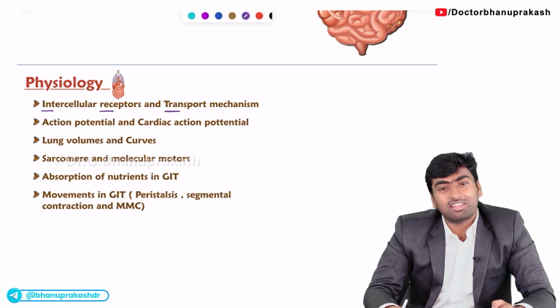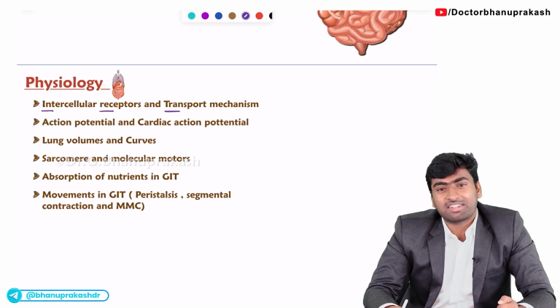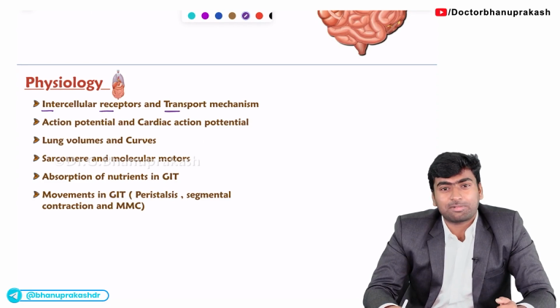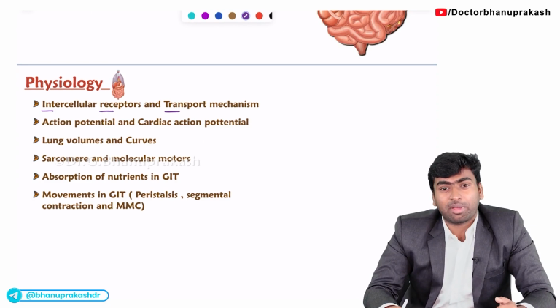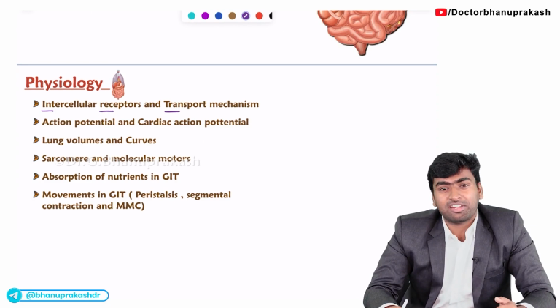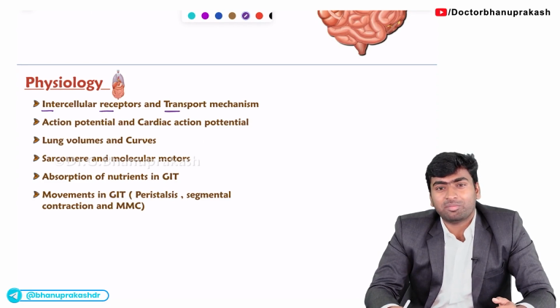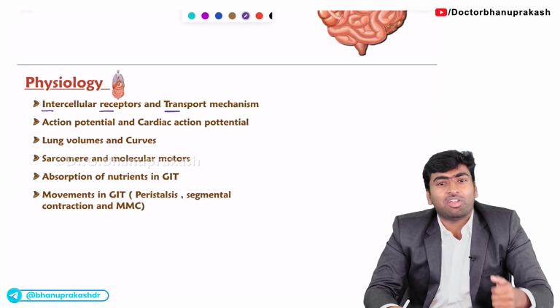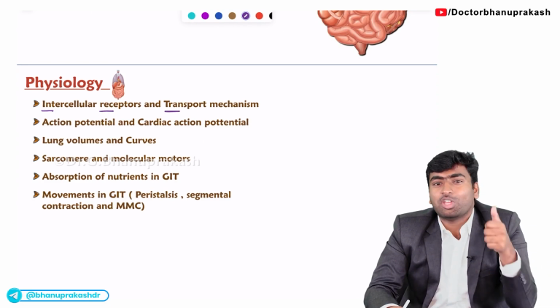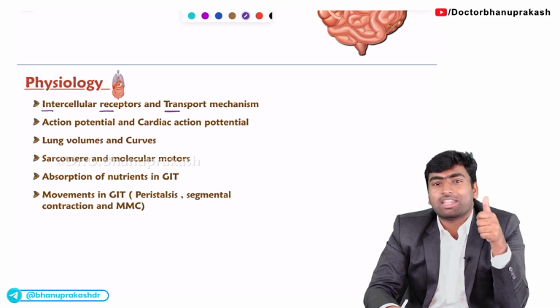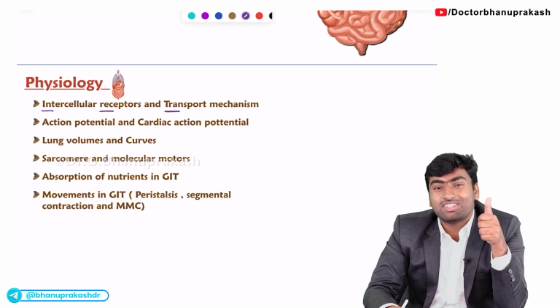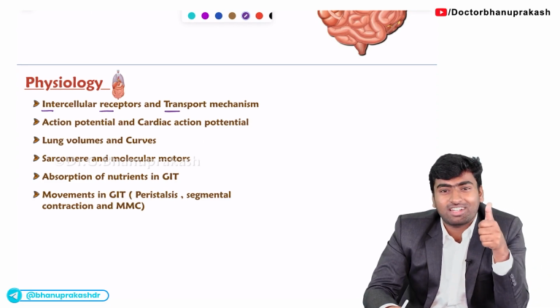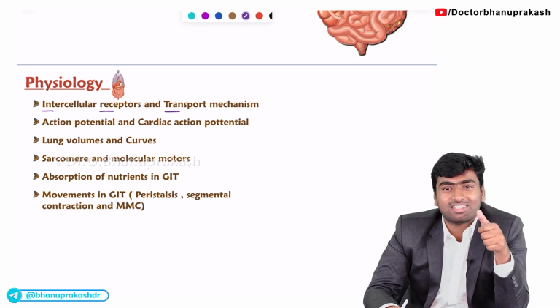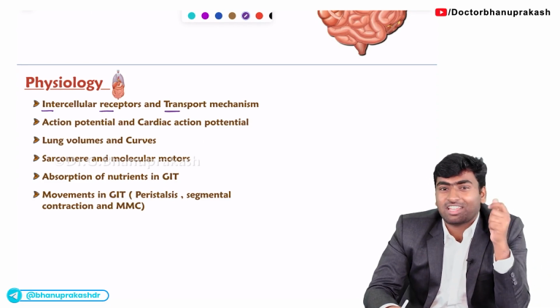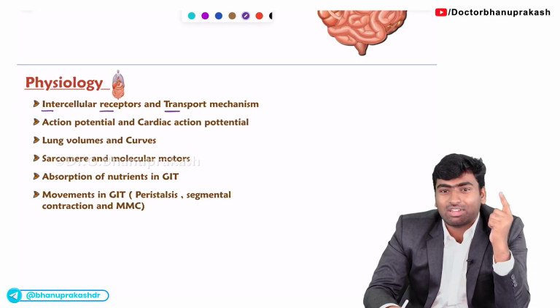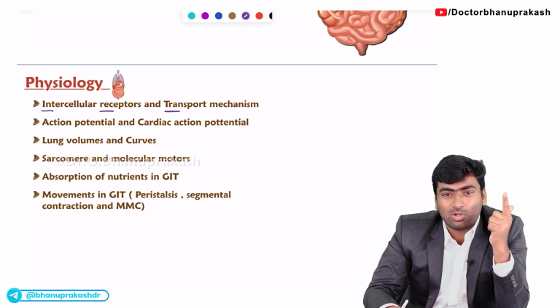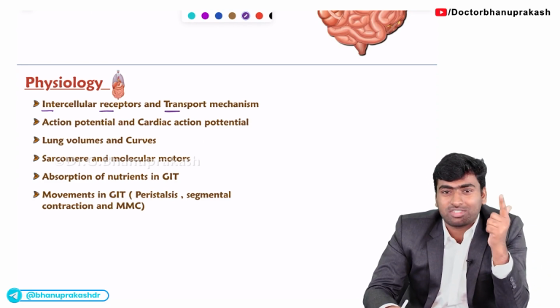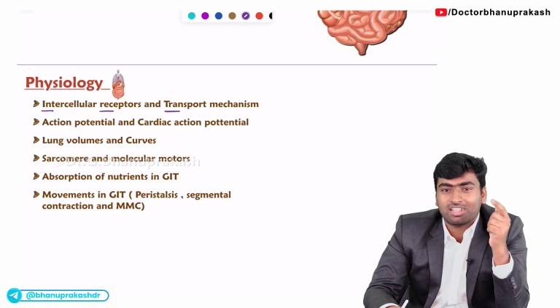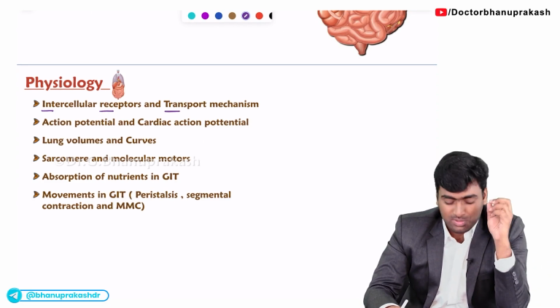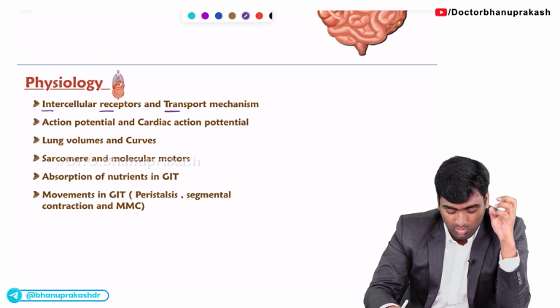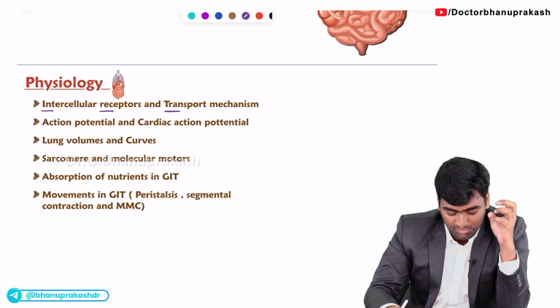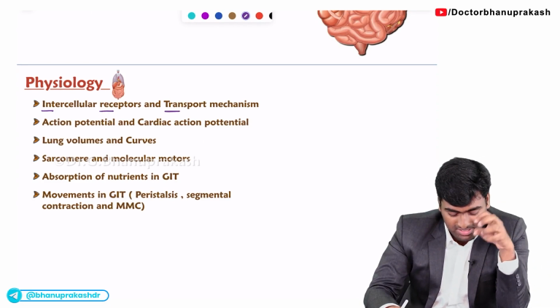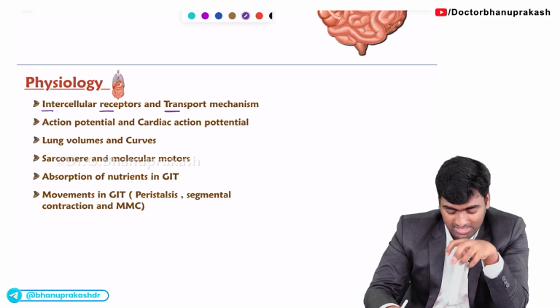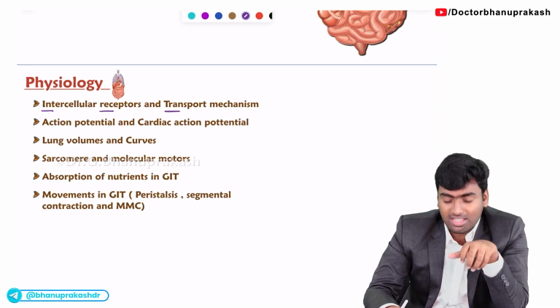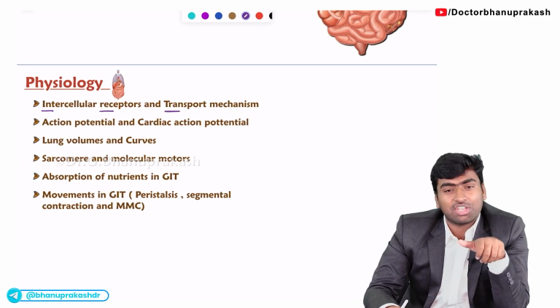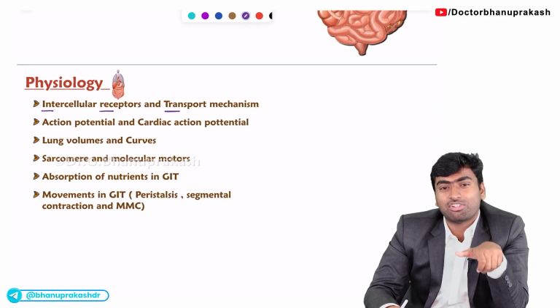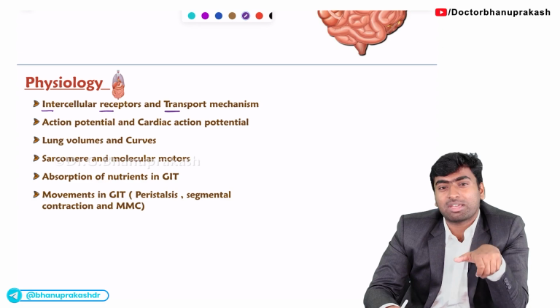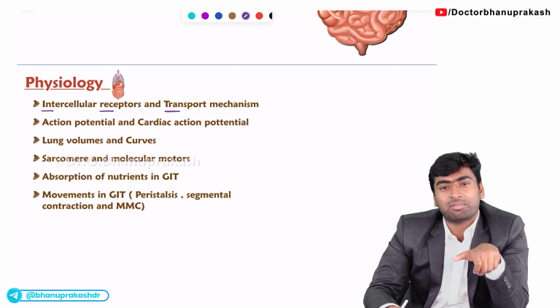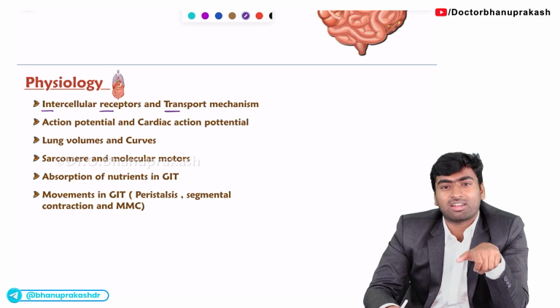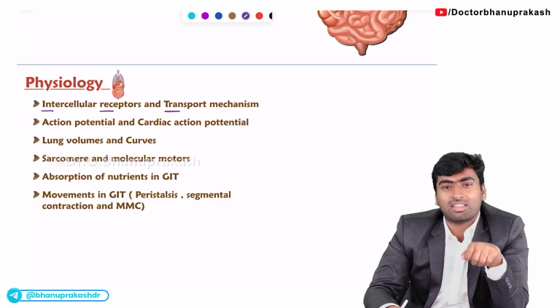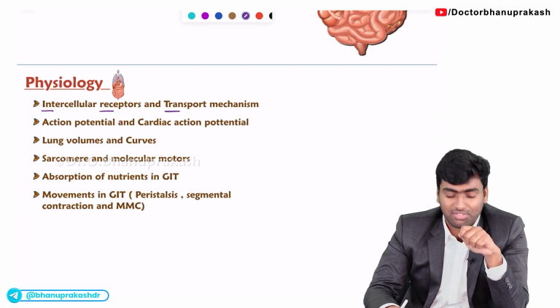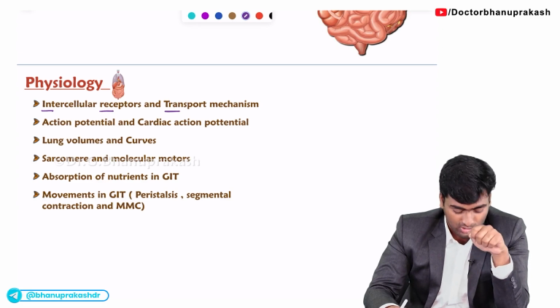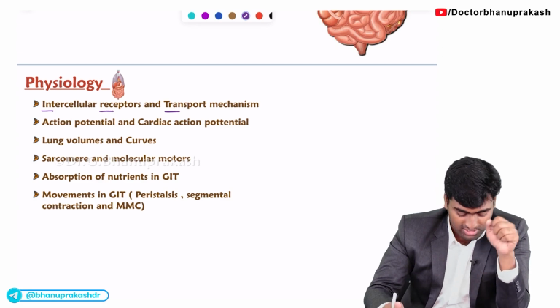The transport mechanisms include your SGLTs and glucose transporters (GLUTs). All of these things come under physiology.